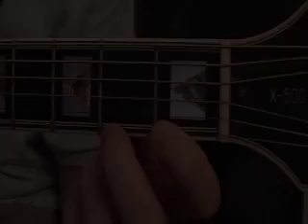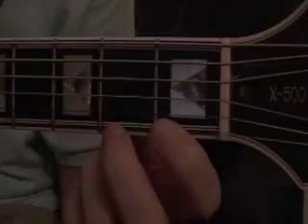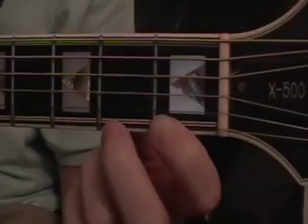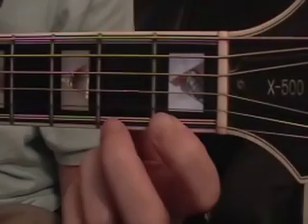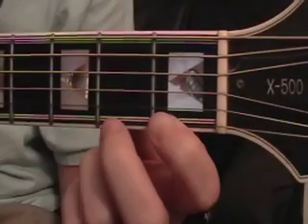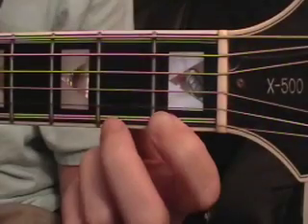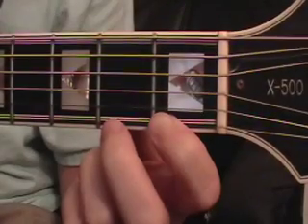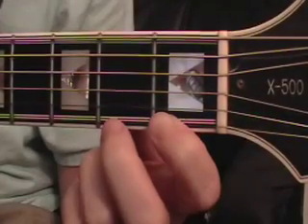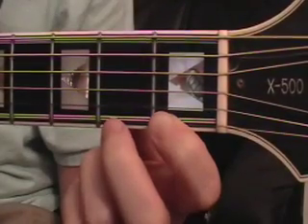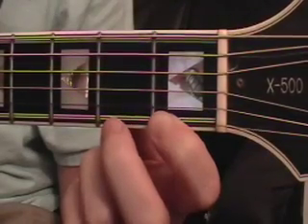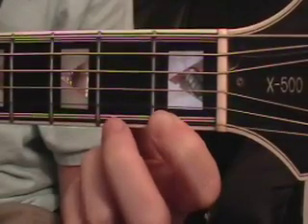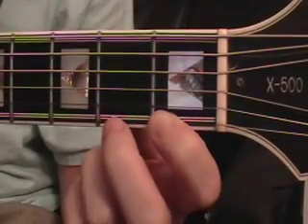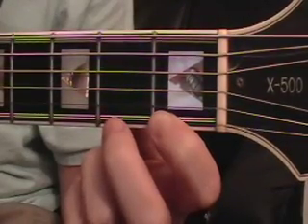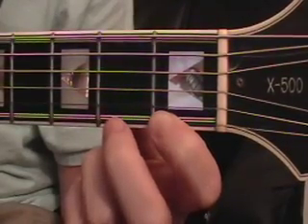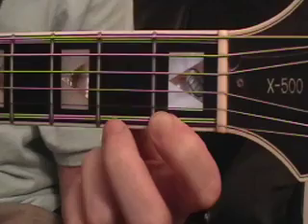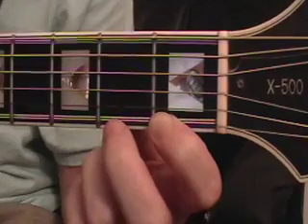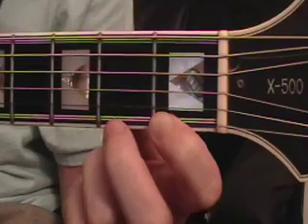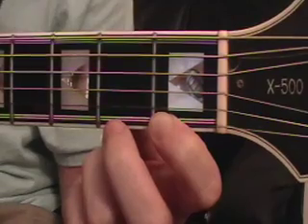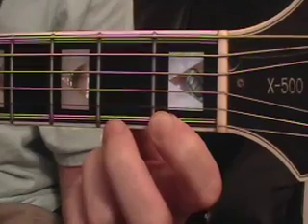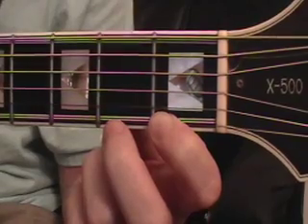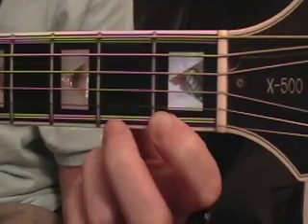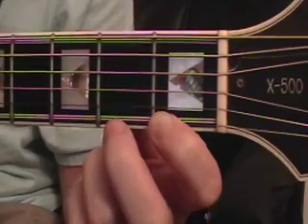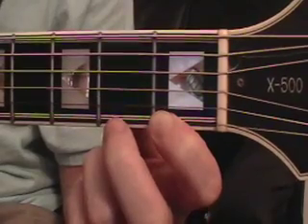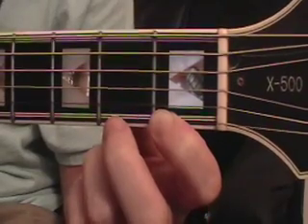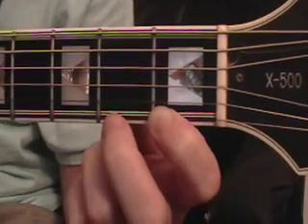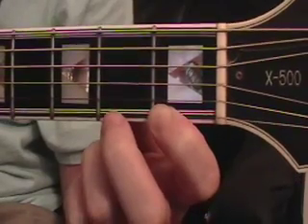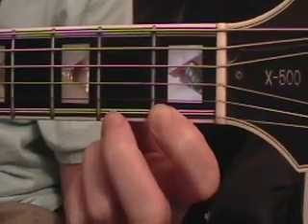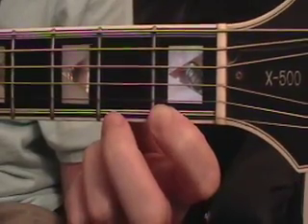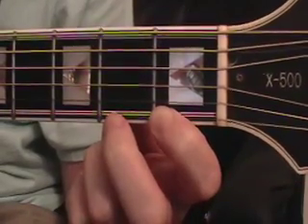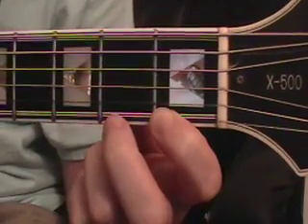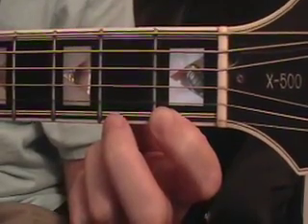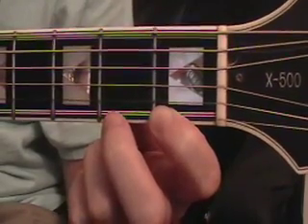Hey, what's up Twitter fam. This is AD with a BubbleTweet guitar lesson on how to play Missy Elliott's Get Your Freak On.